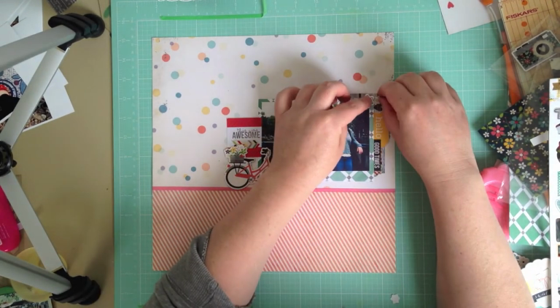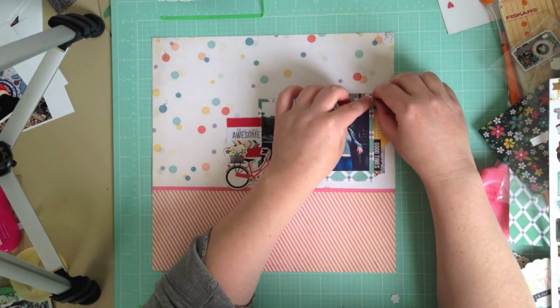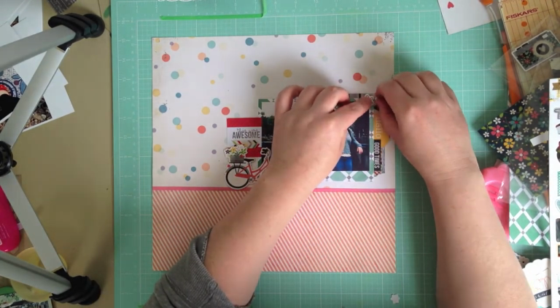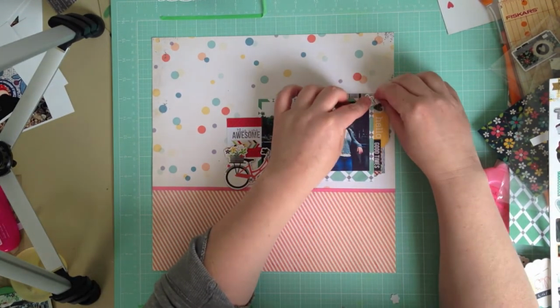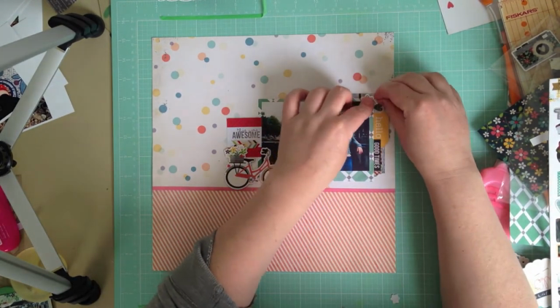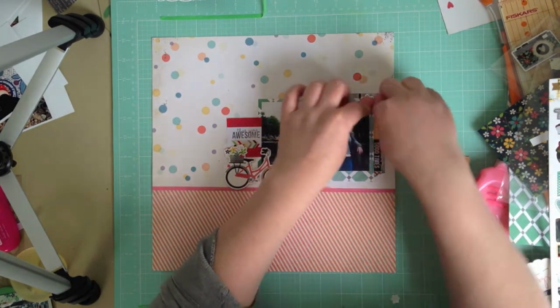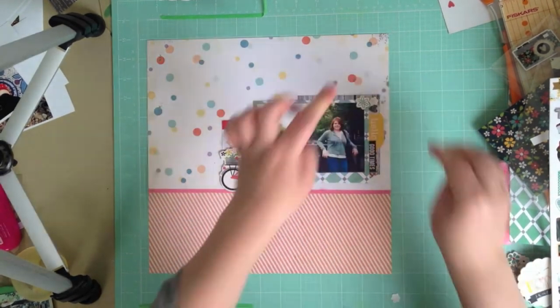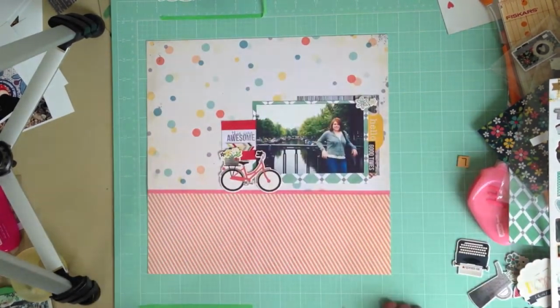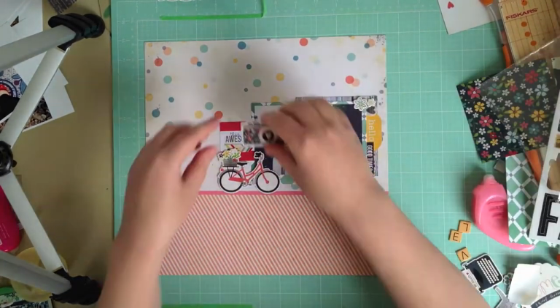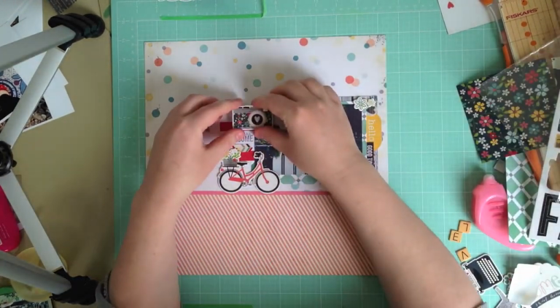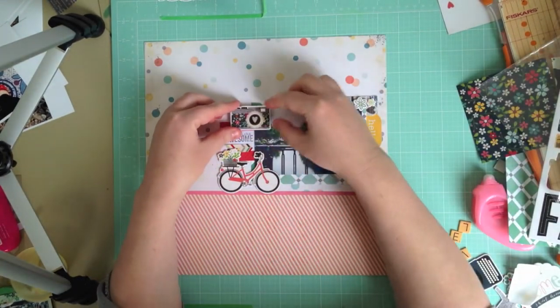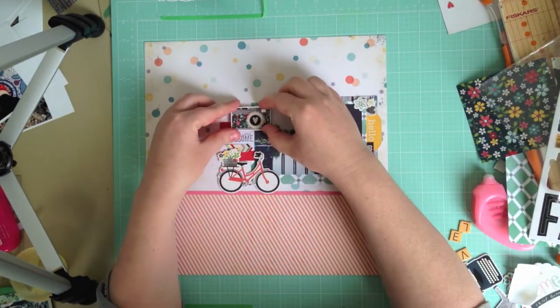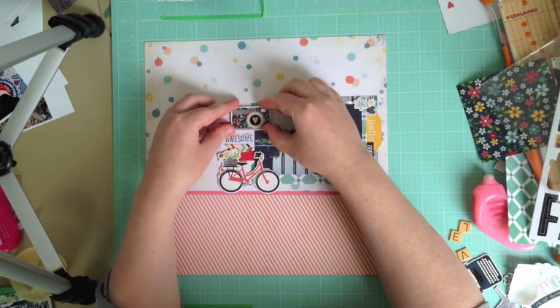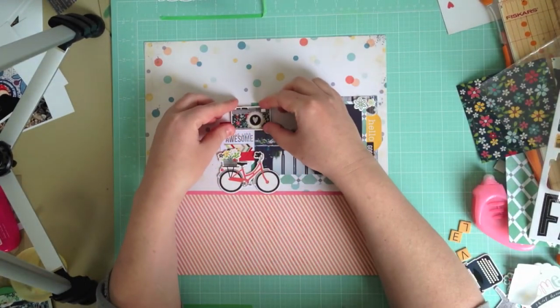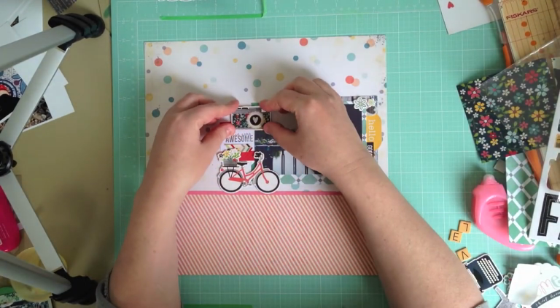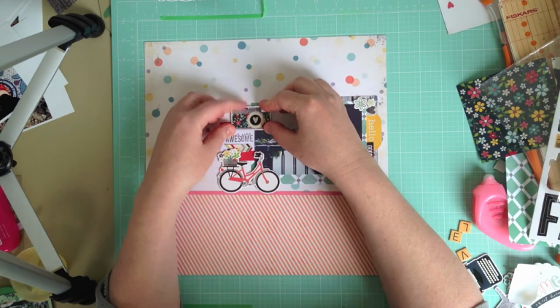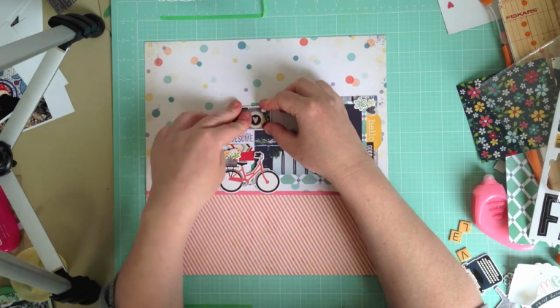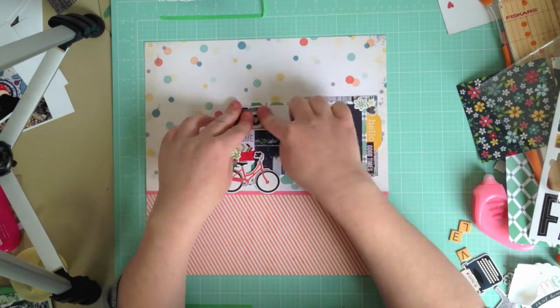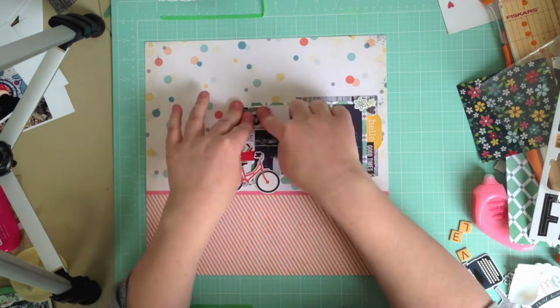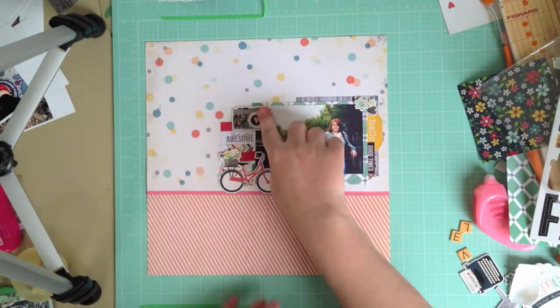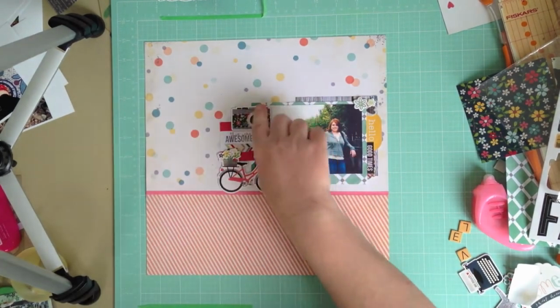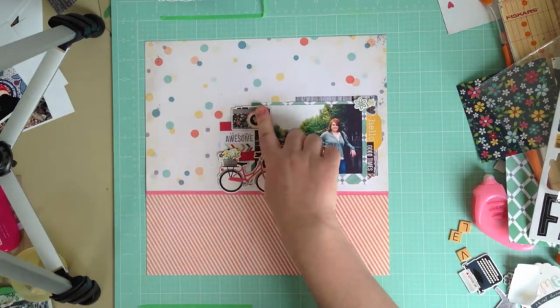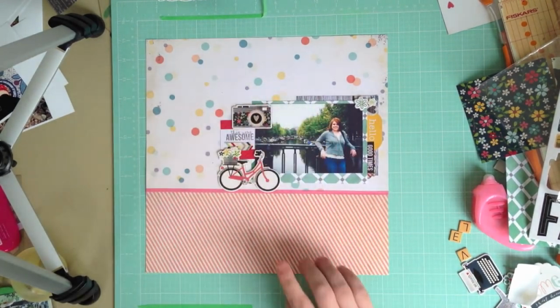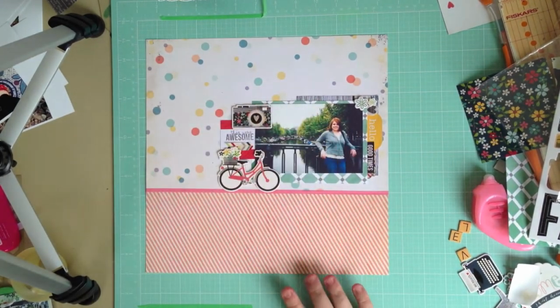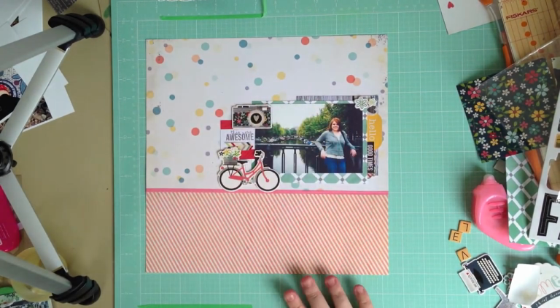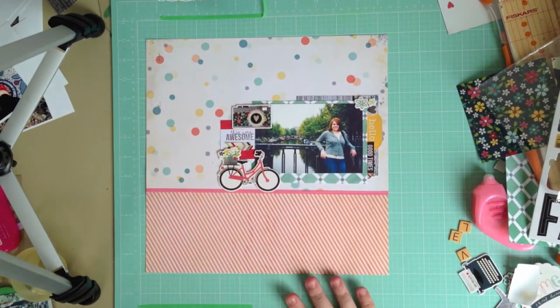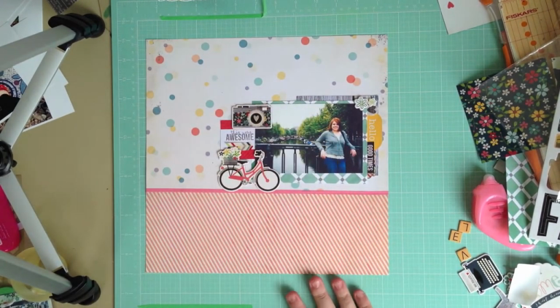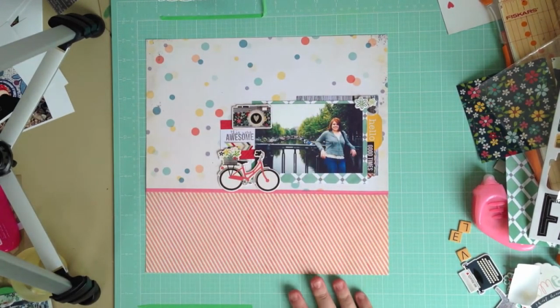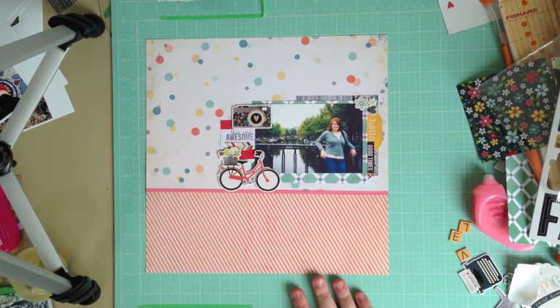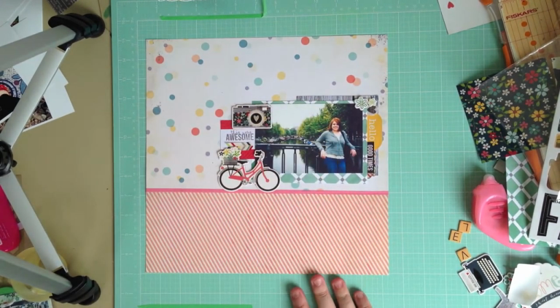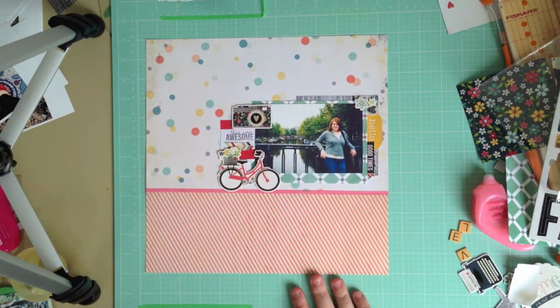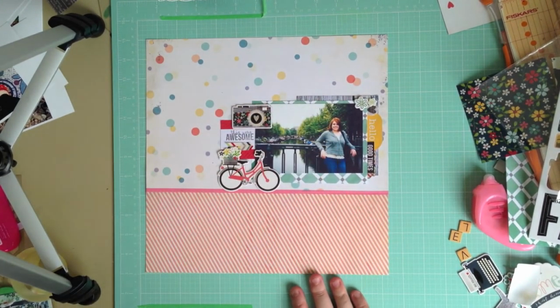I decided to add the chipboard flowers up in the top corner to balance with the bicycle and this cute little camera.